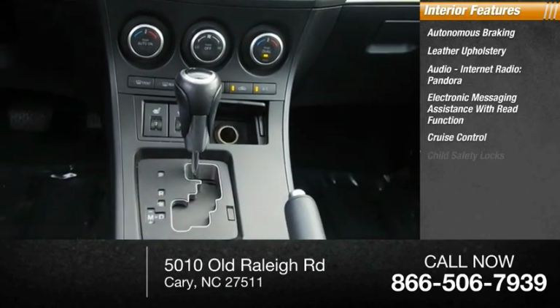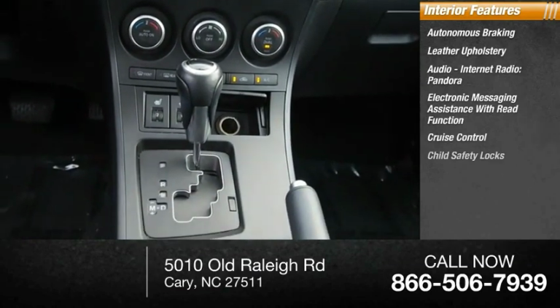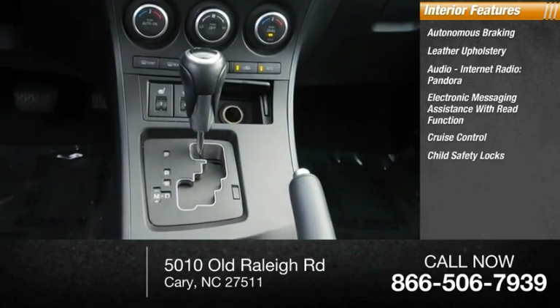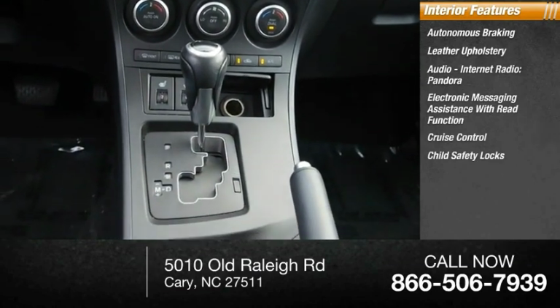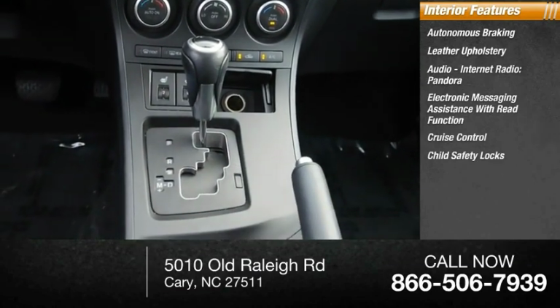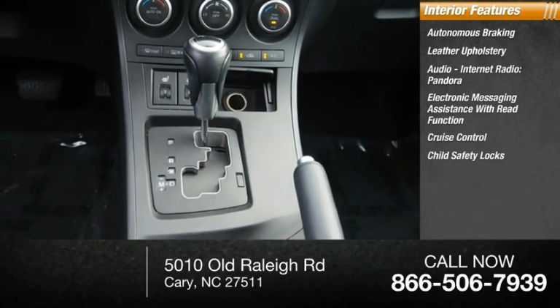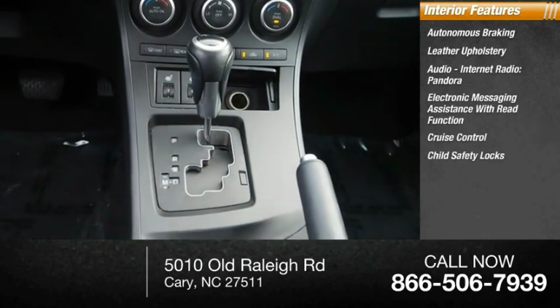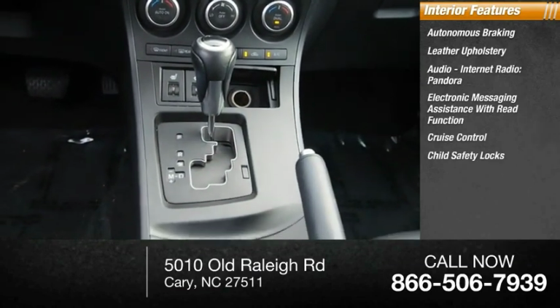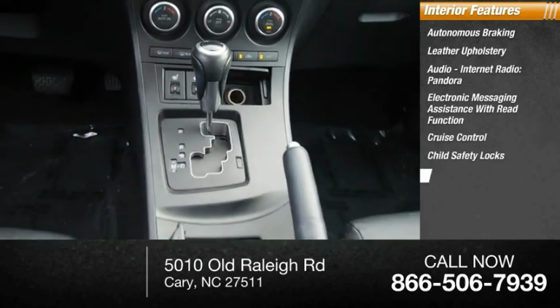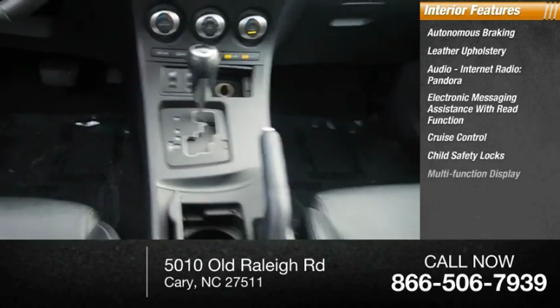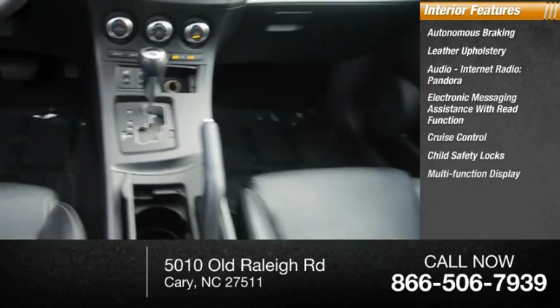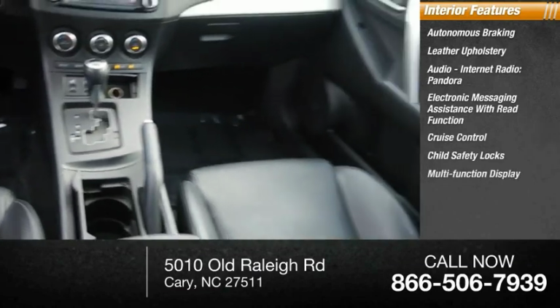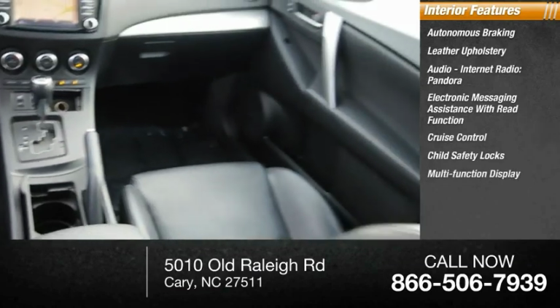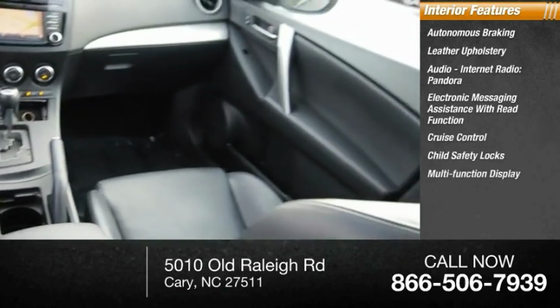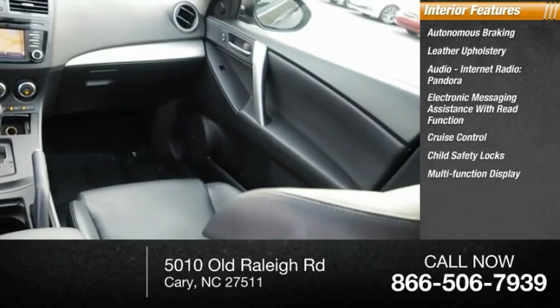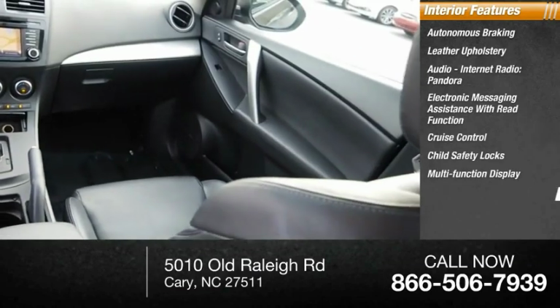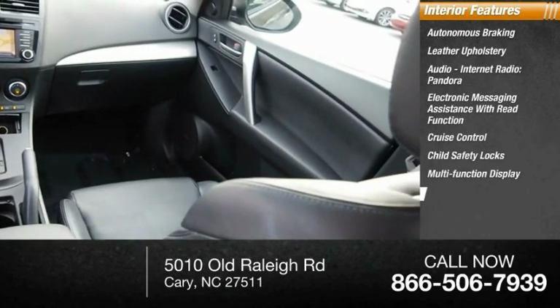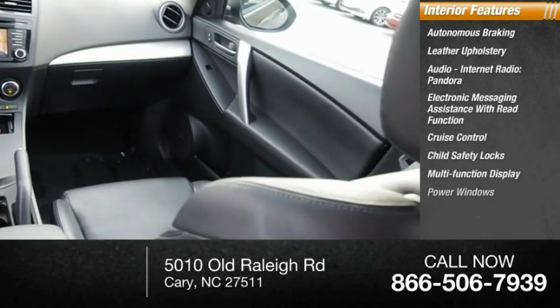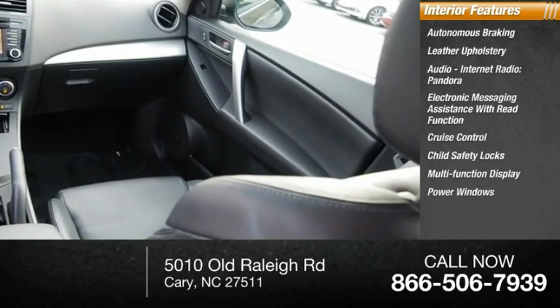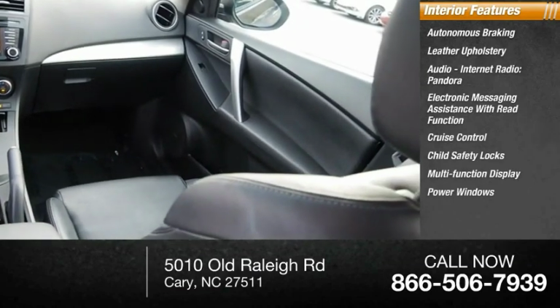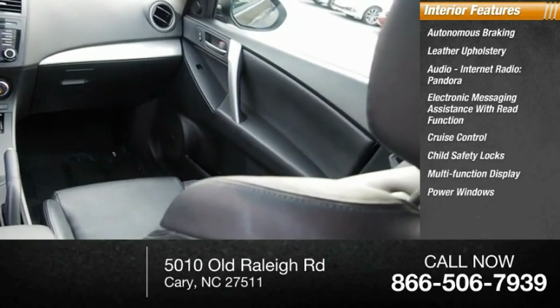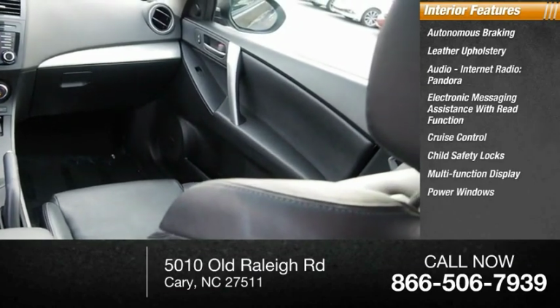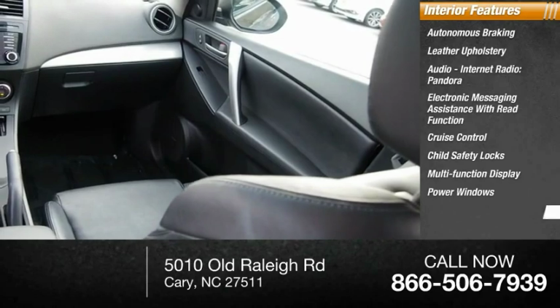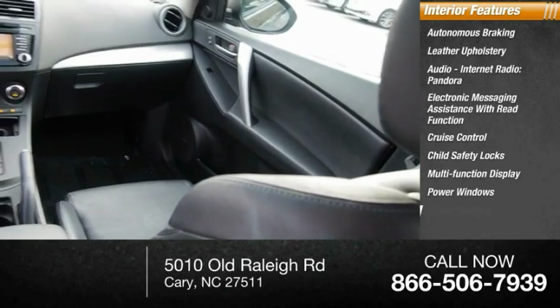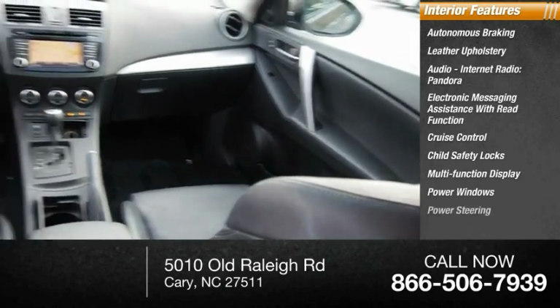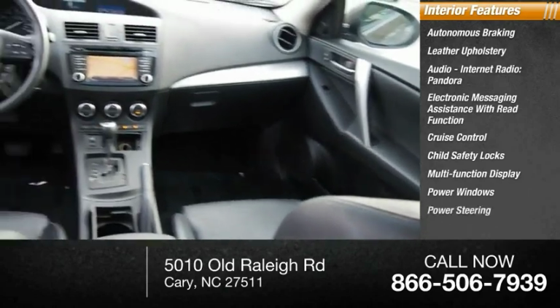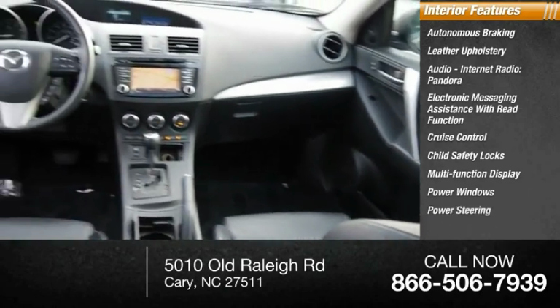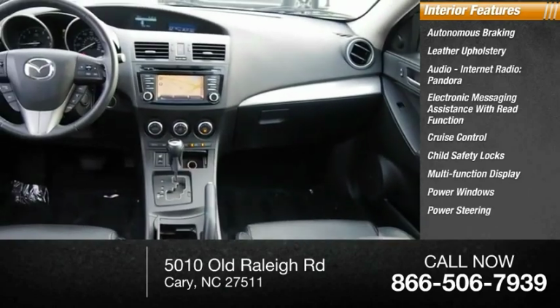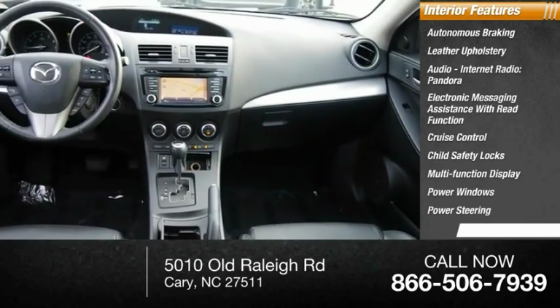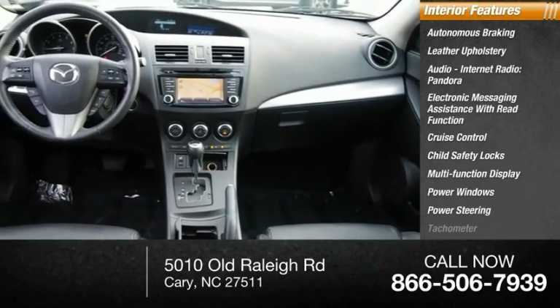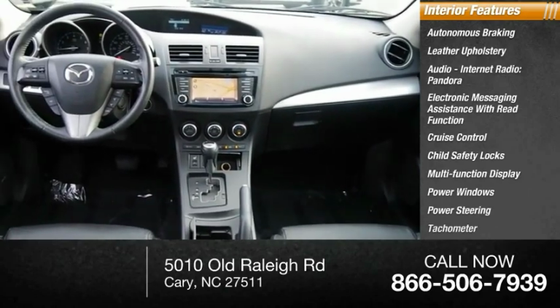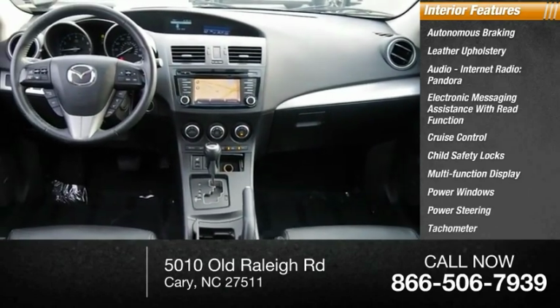Additional interior features include child safety locks, multi-function display, power windows, power steering, and tachometer.